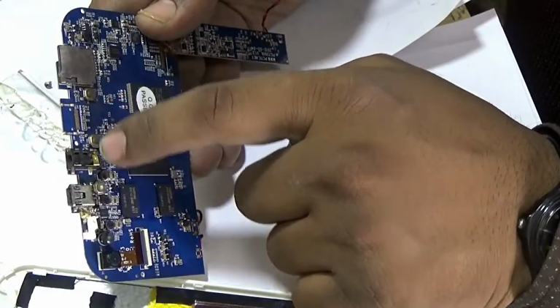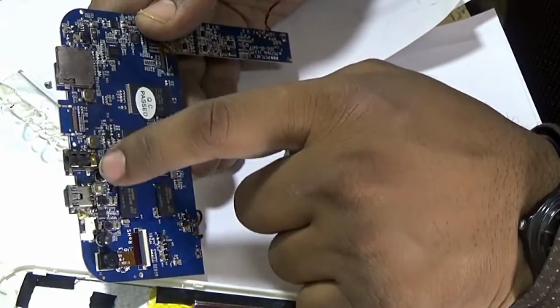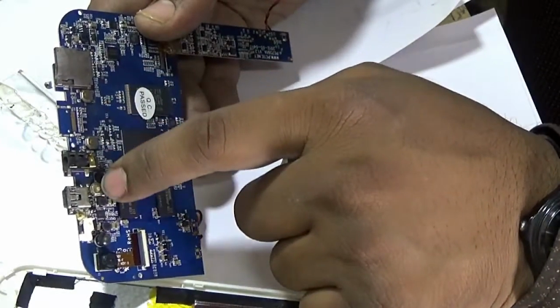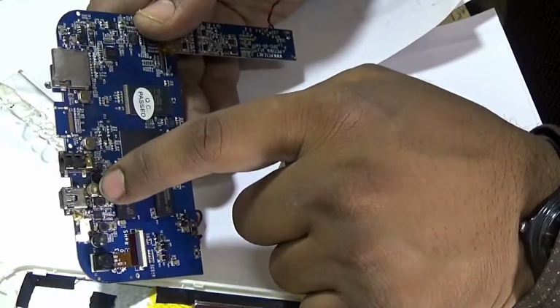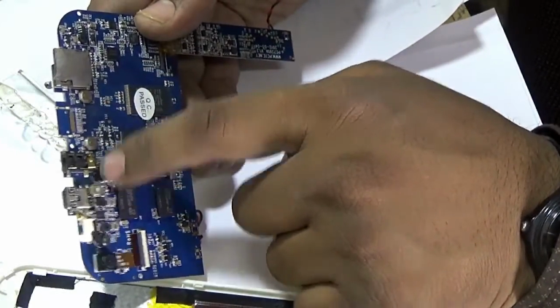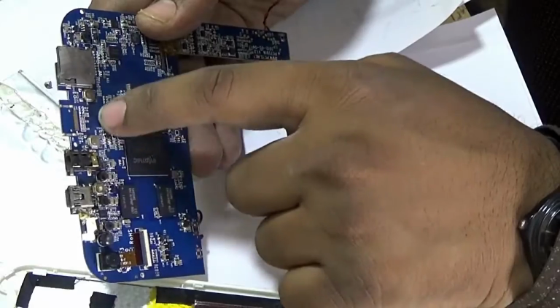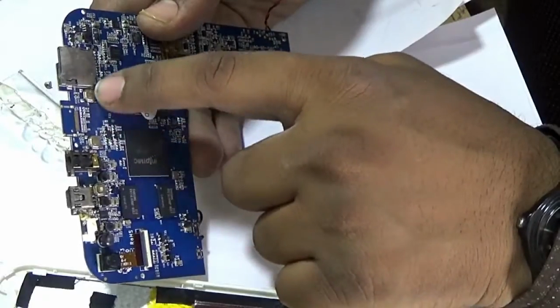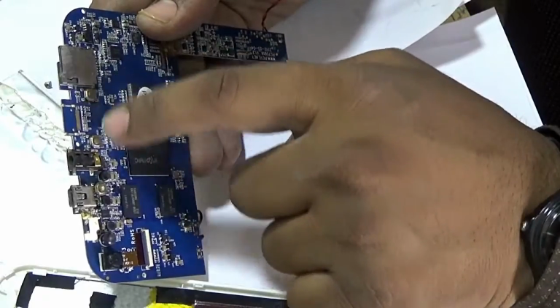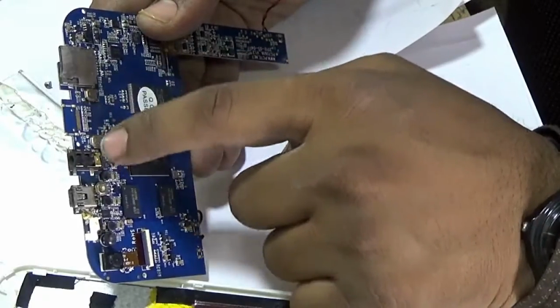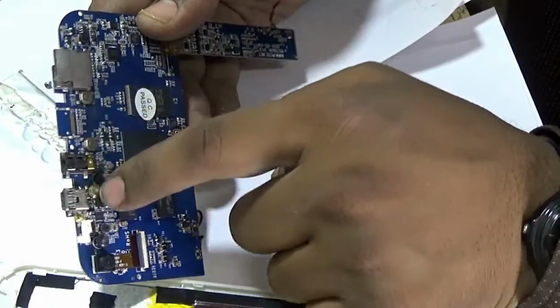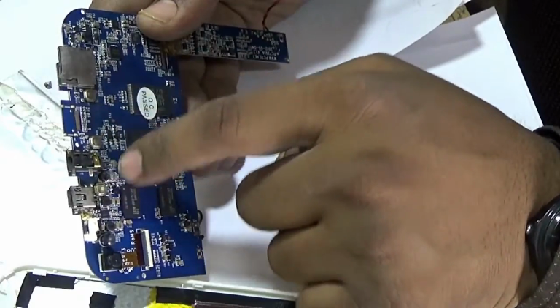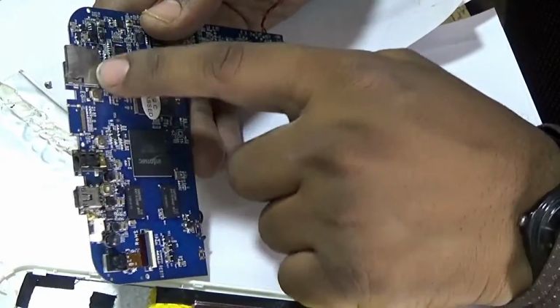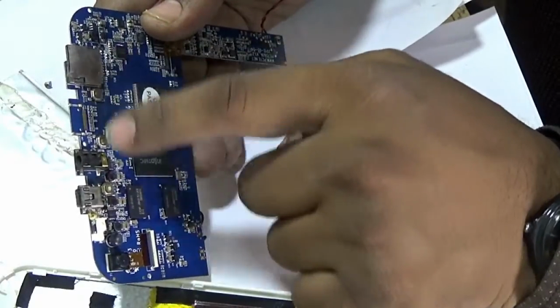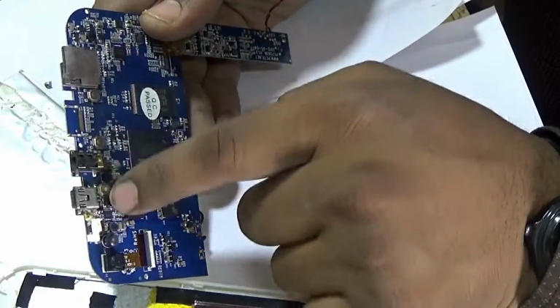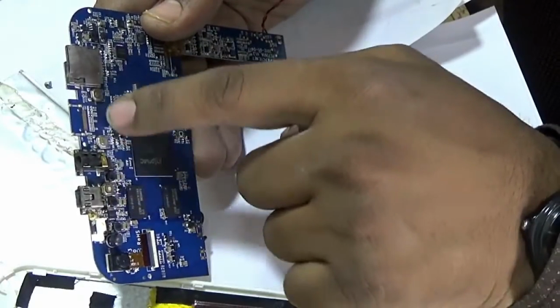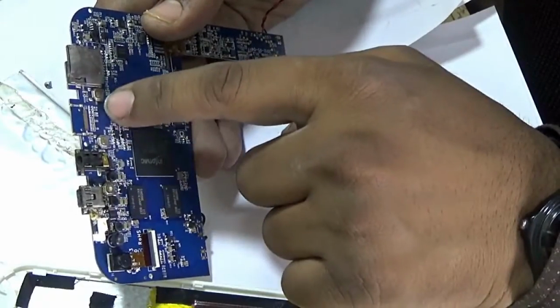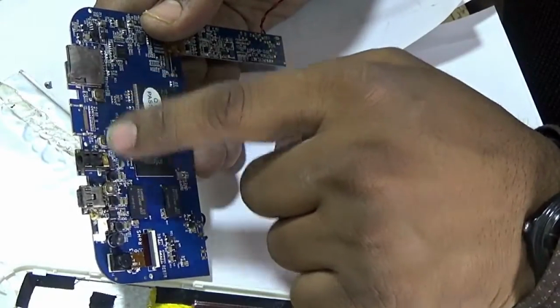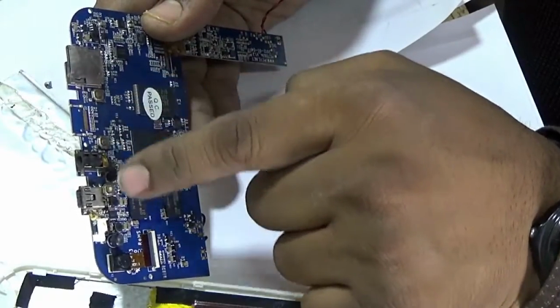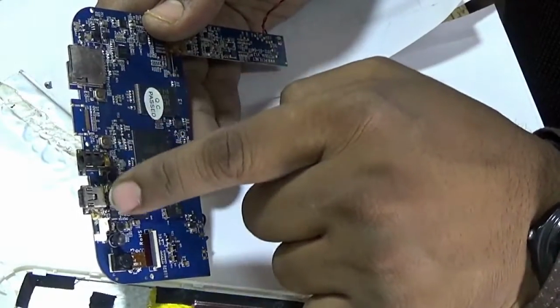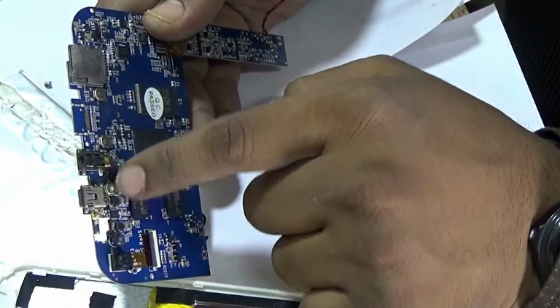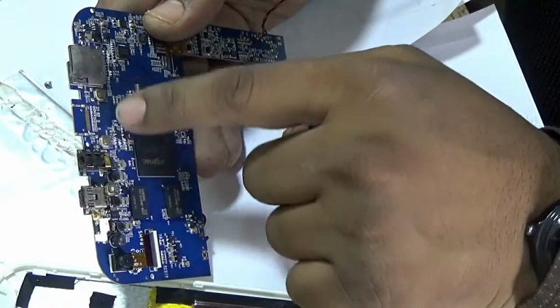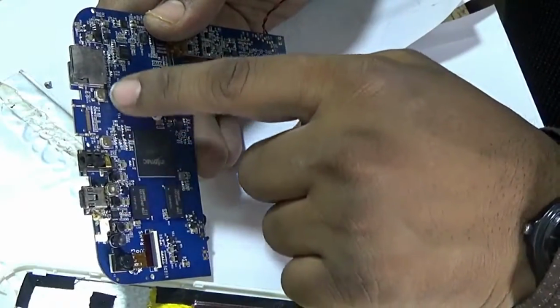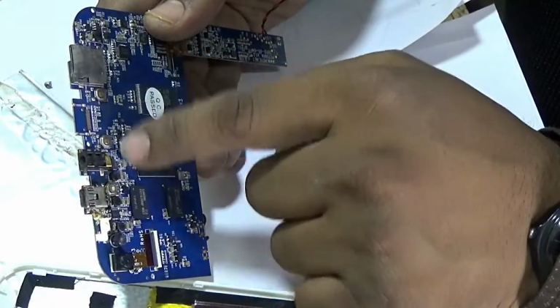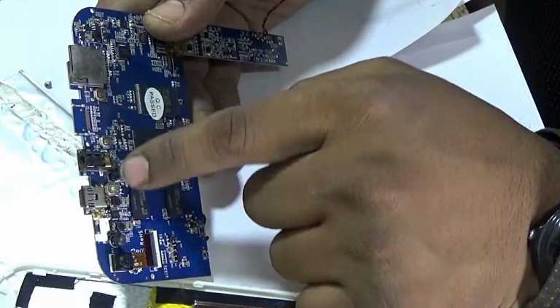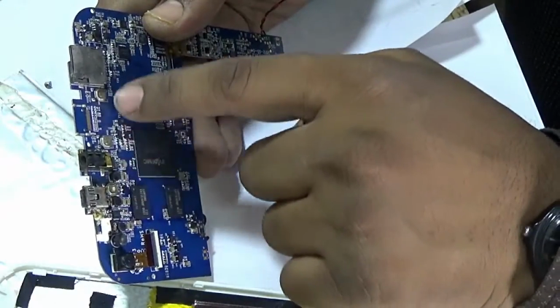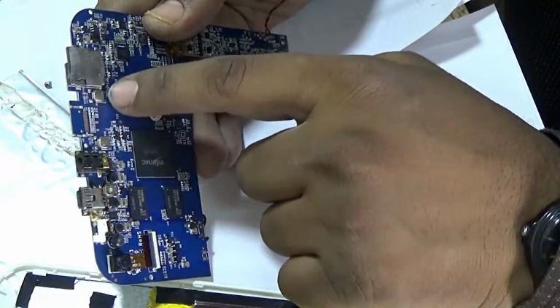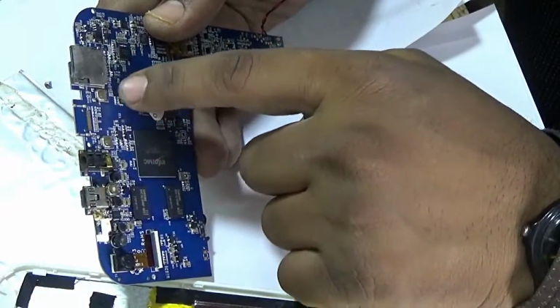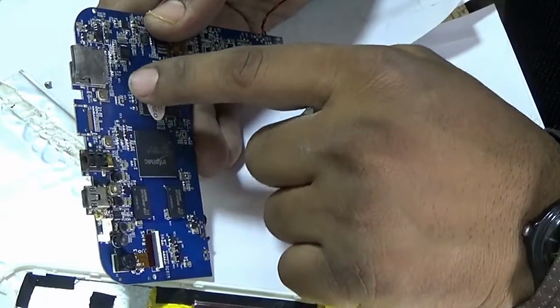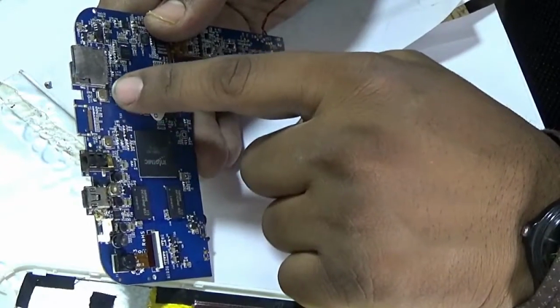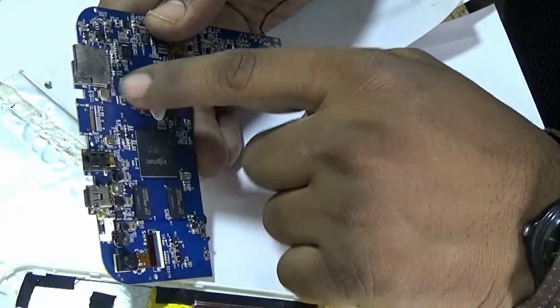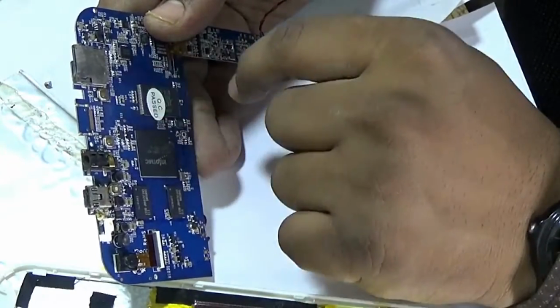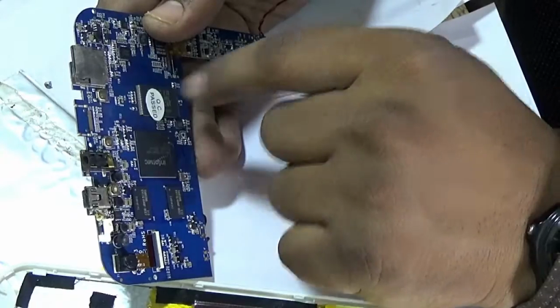These three screws are the volume up, volume down, and power on/off buttons.